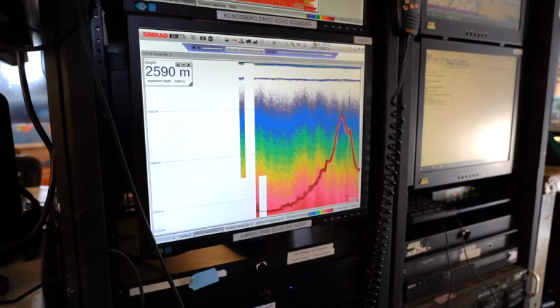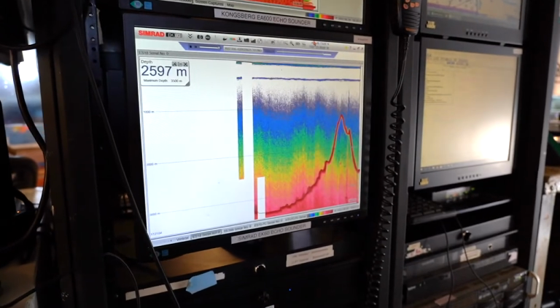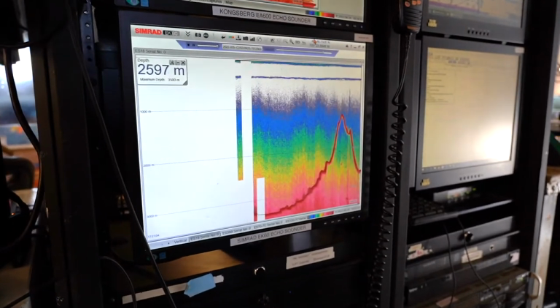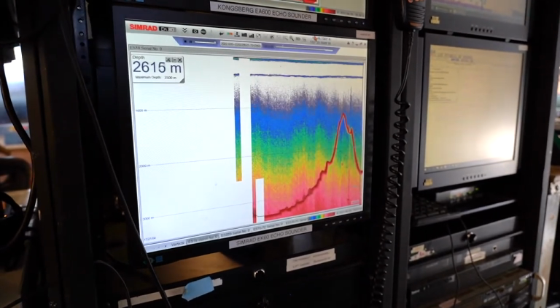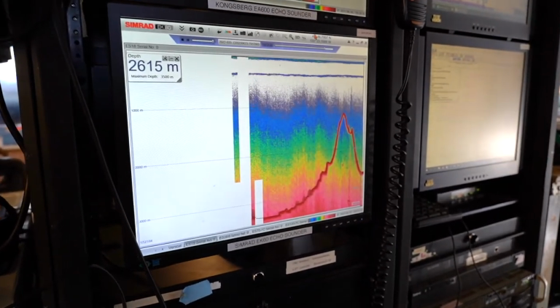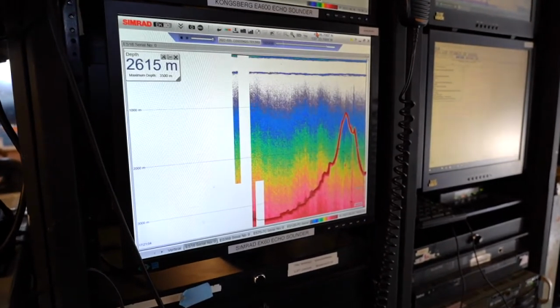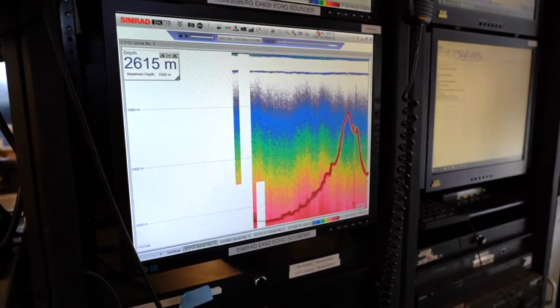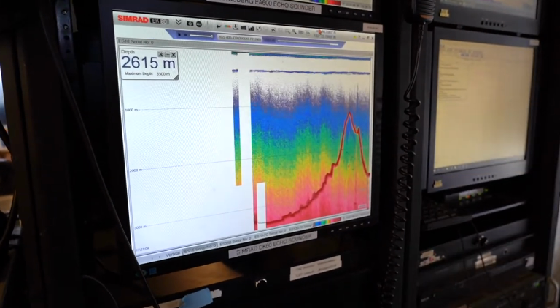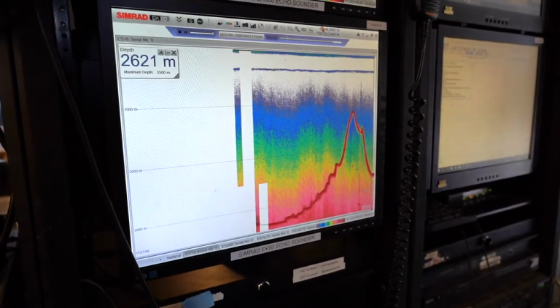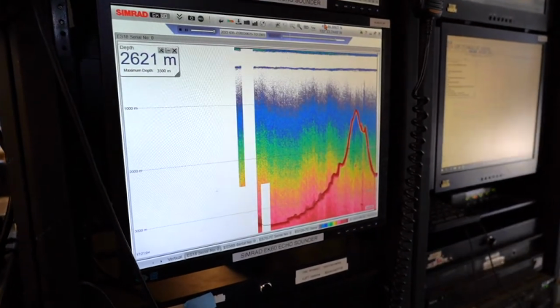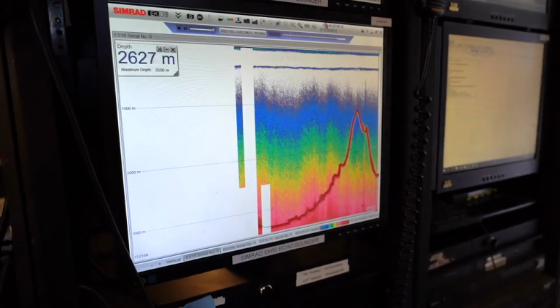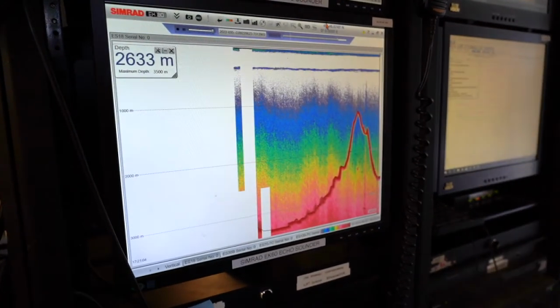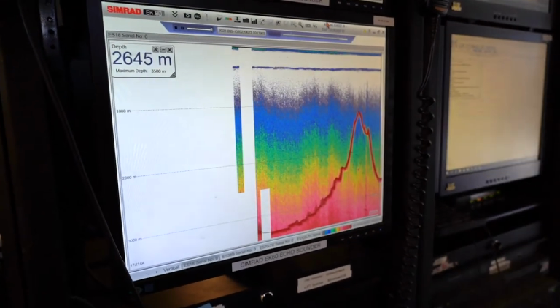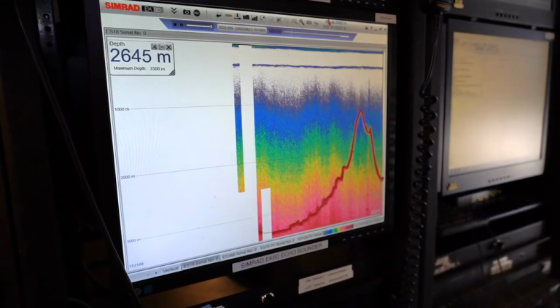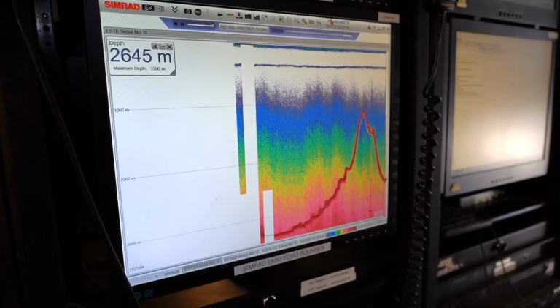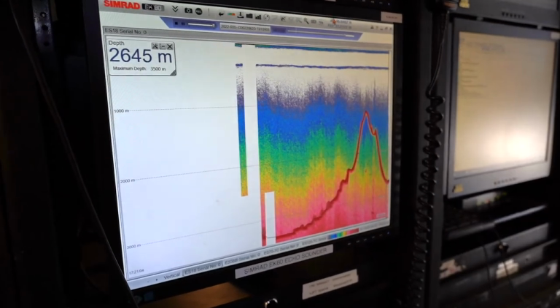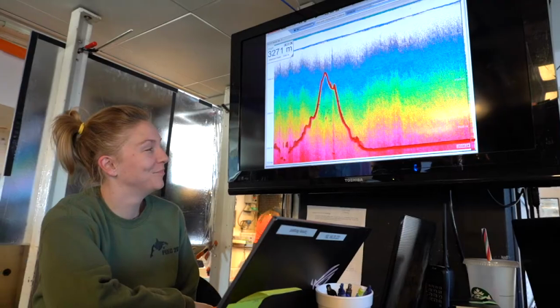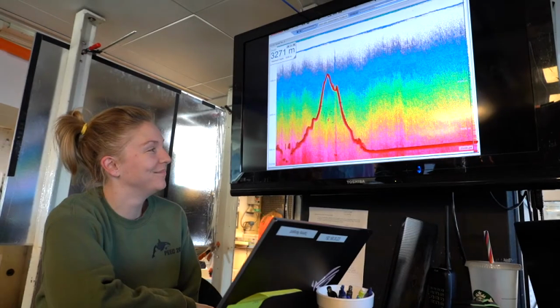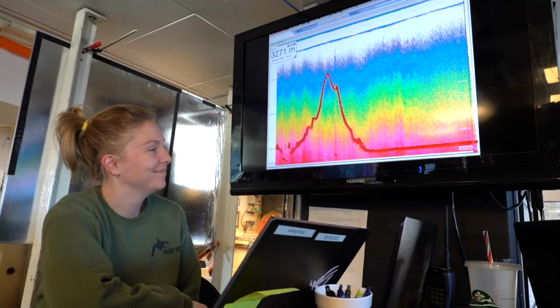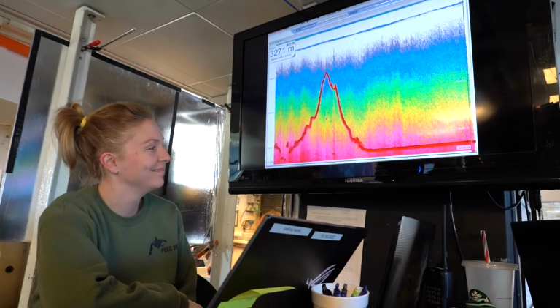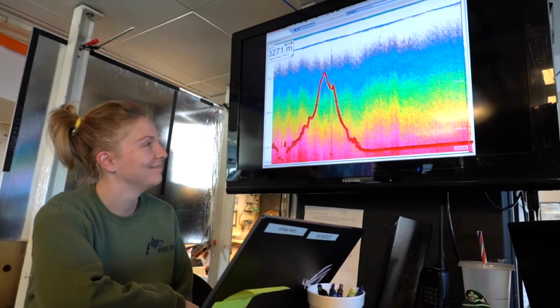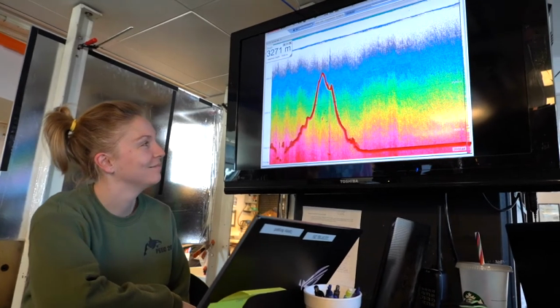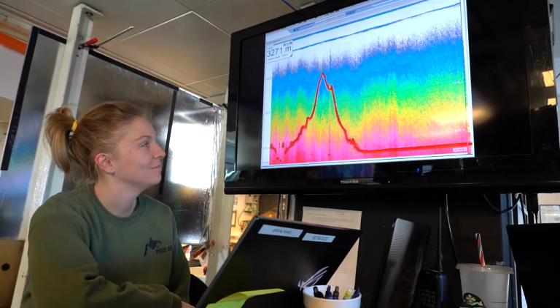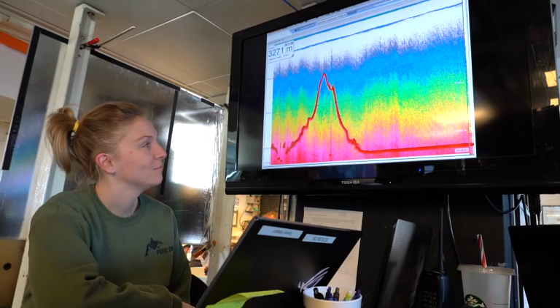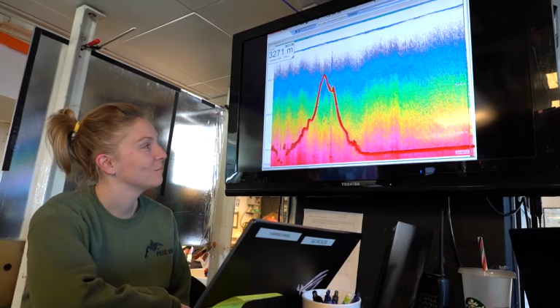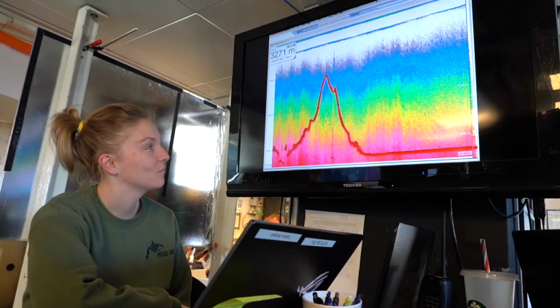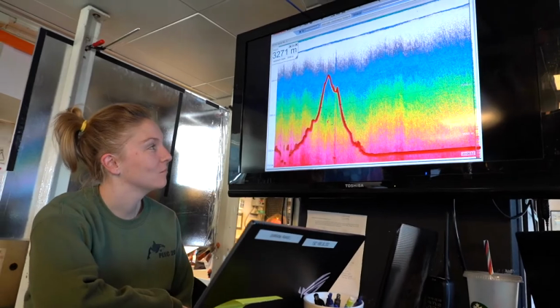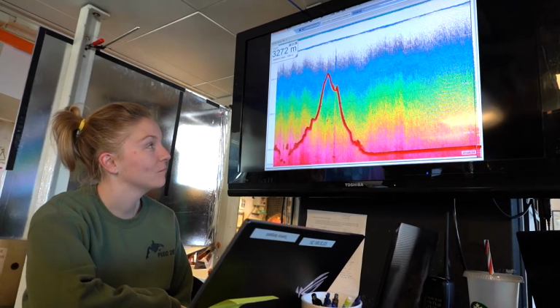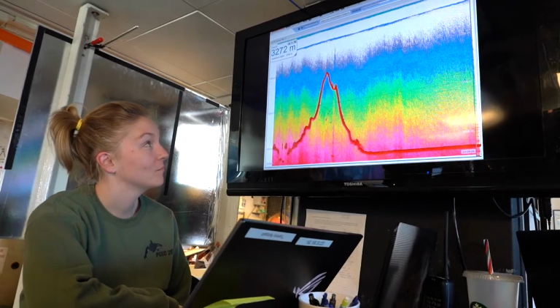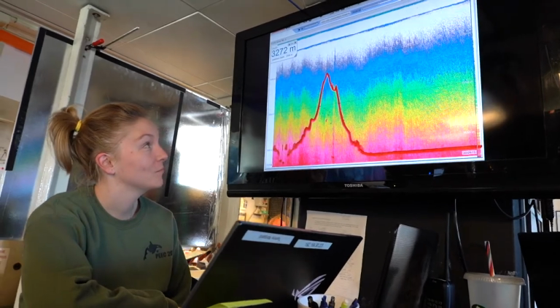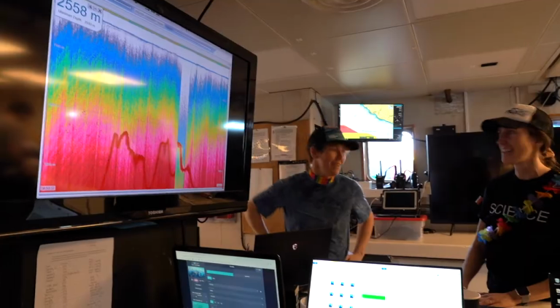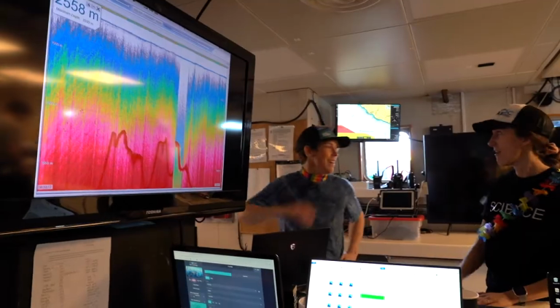Using the ship's echo sounder, we profiled and confirmed eight seamounts, four of which are newly discovered.